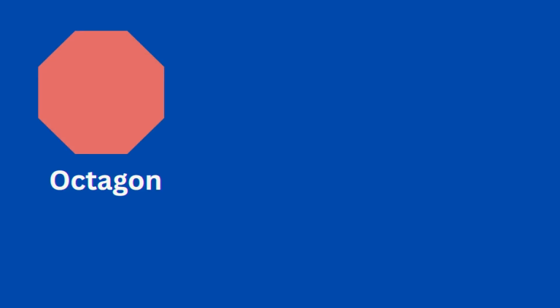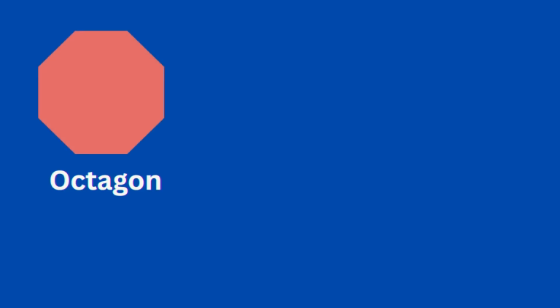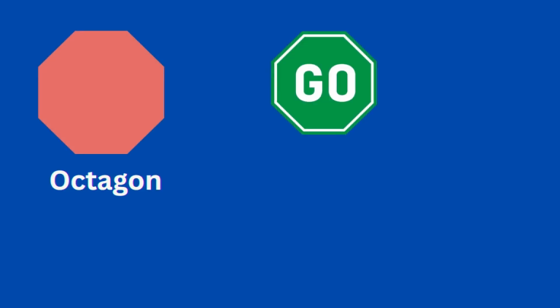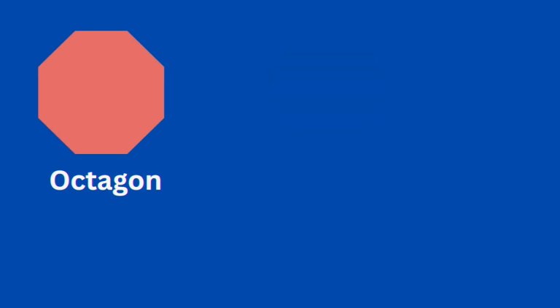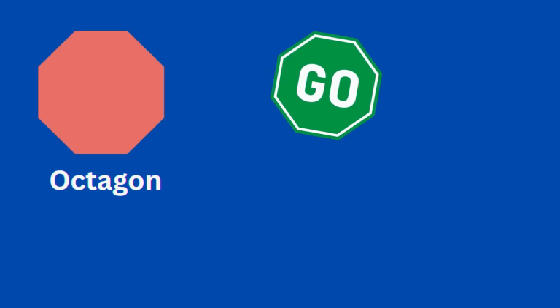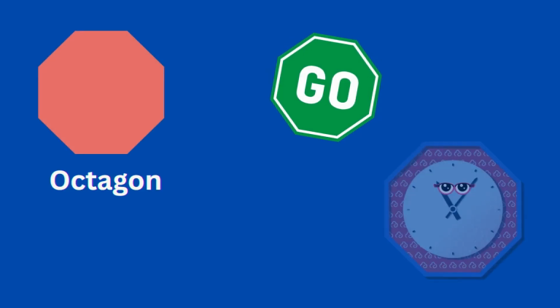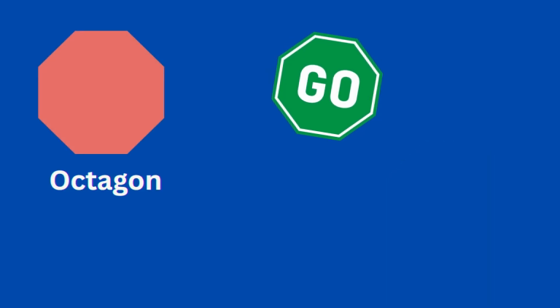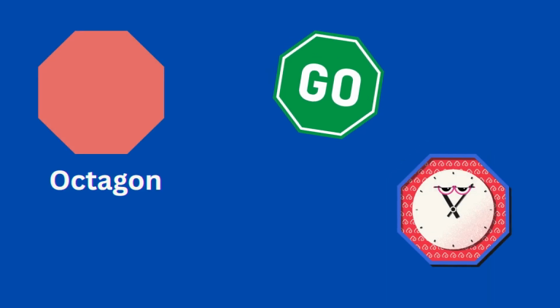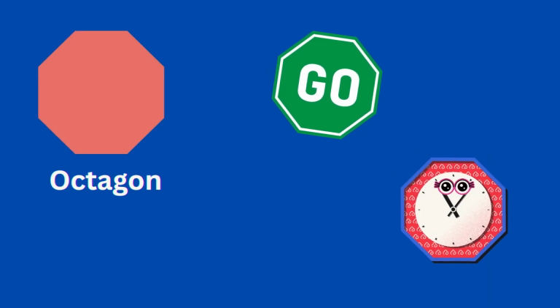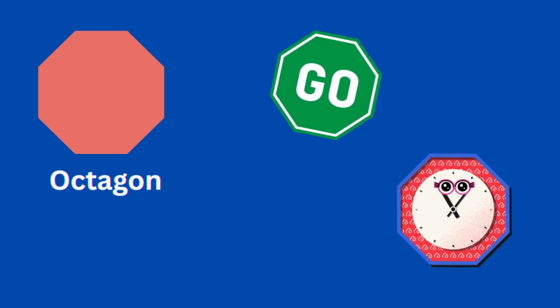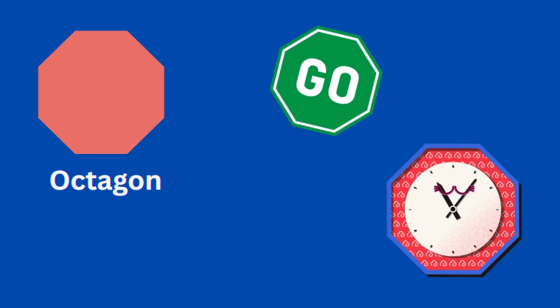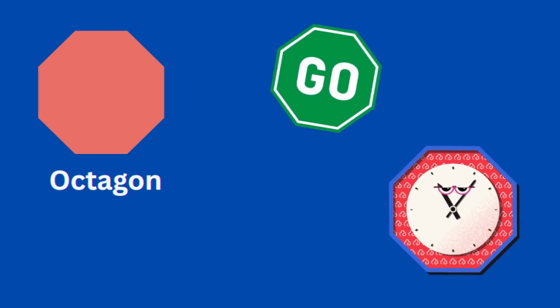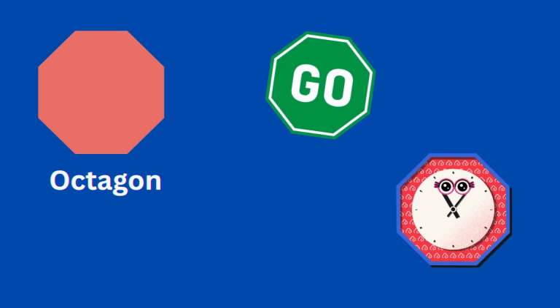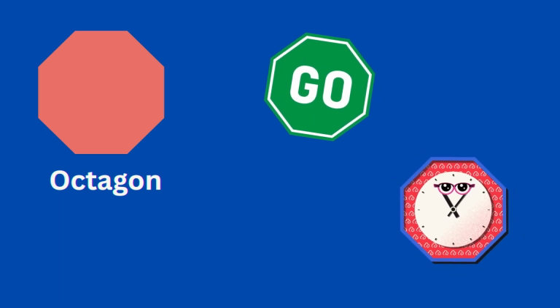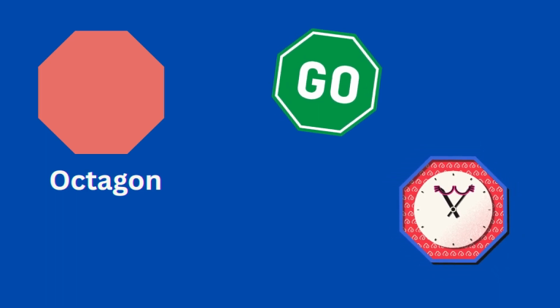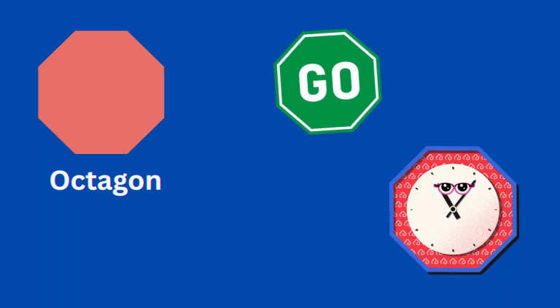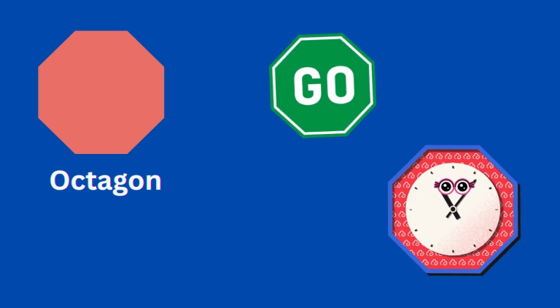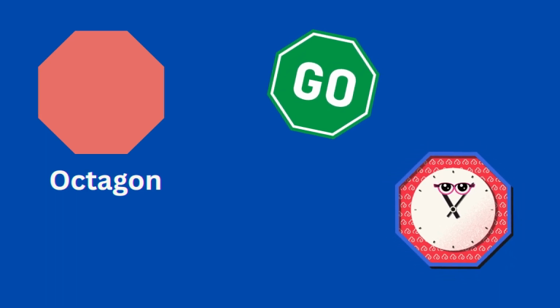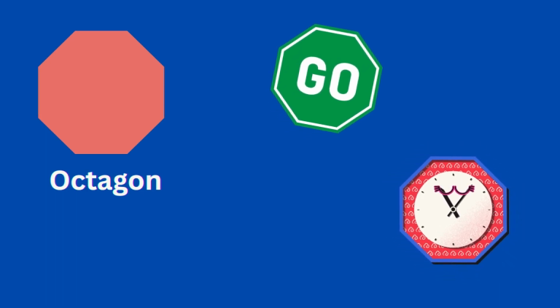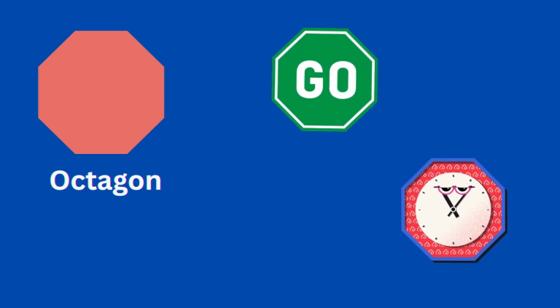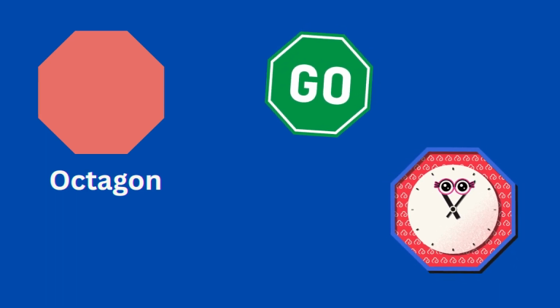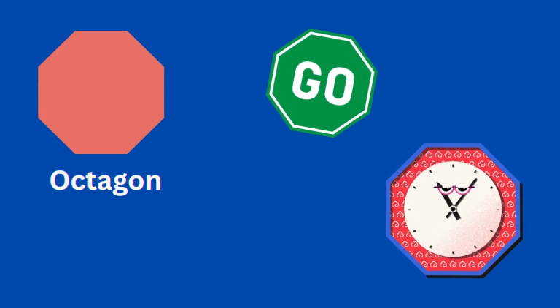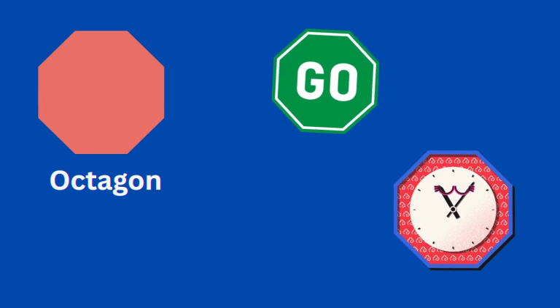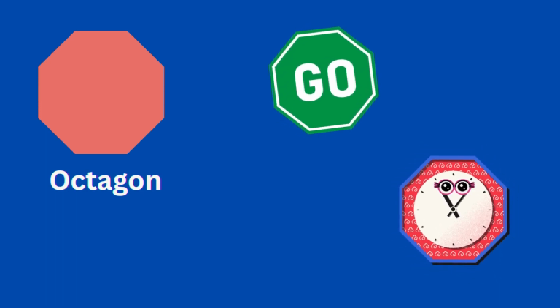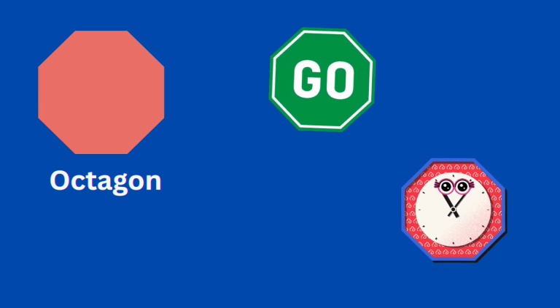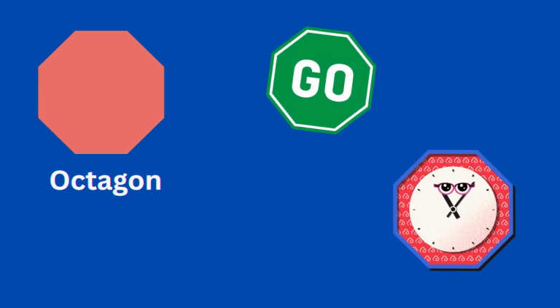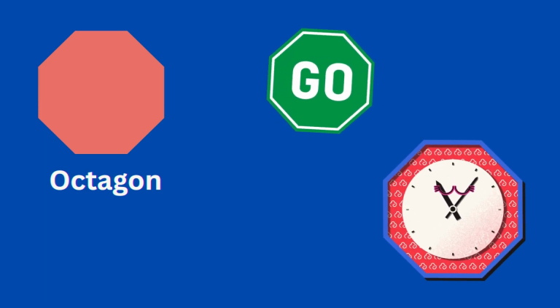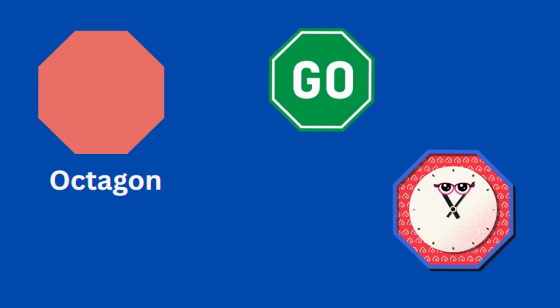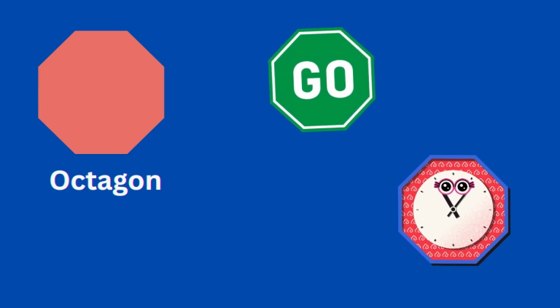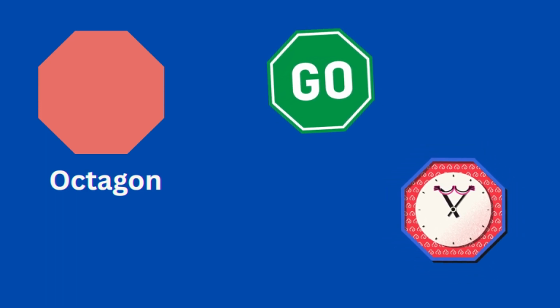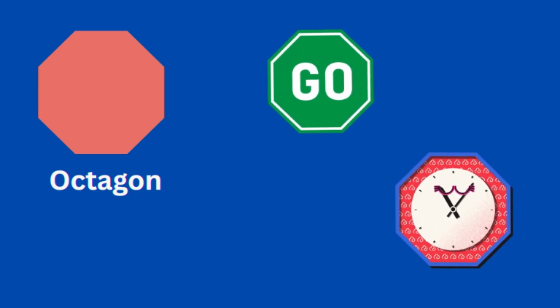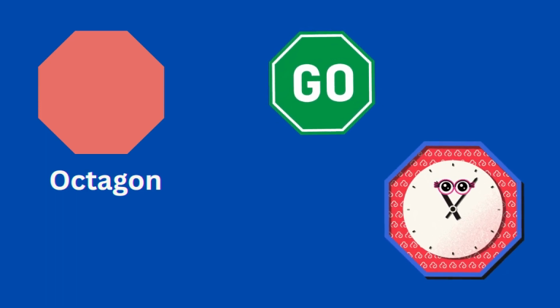Octagon. Sign board and wall clock are octagon shape.